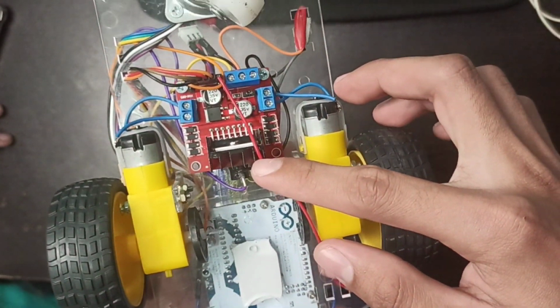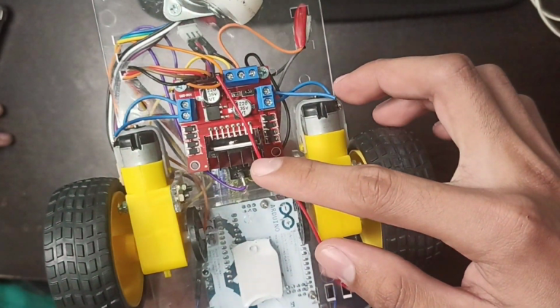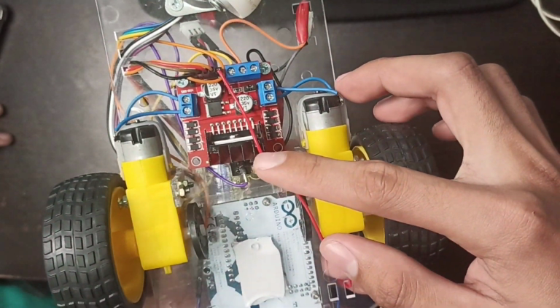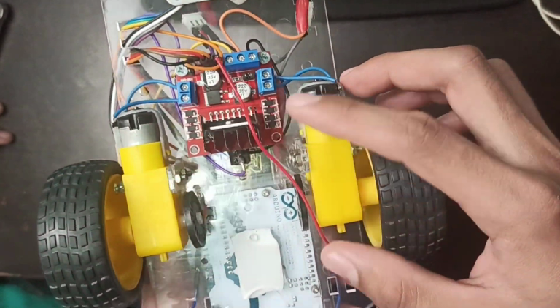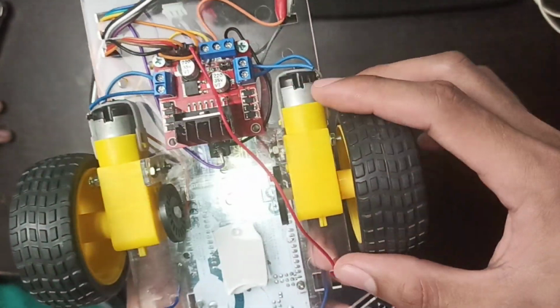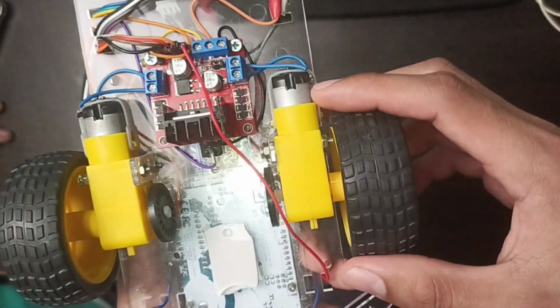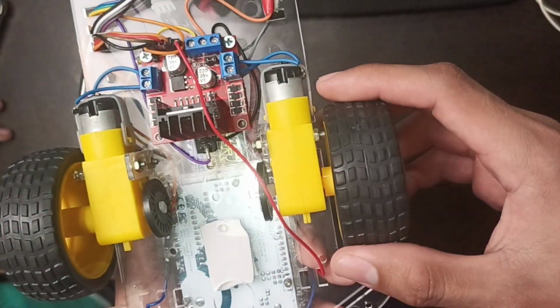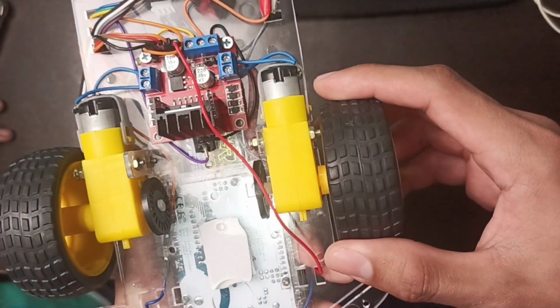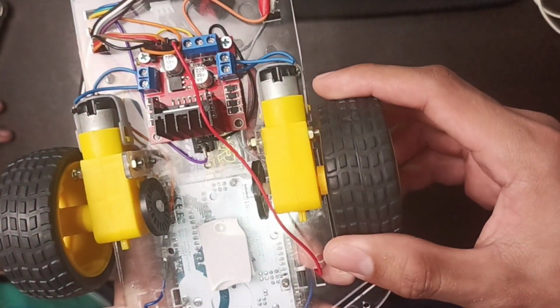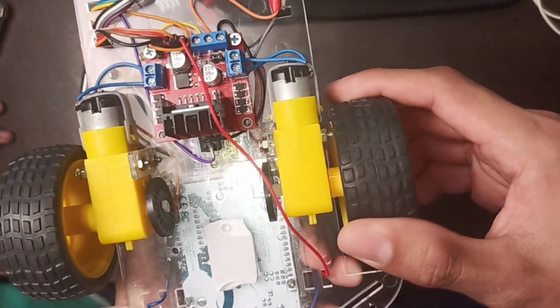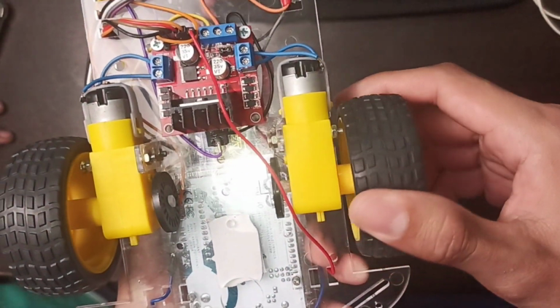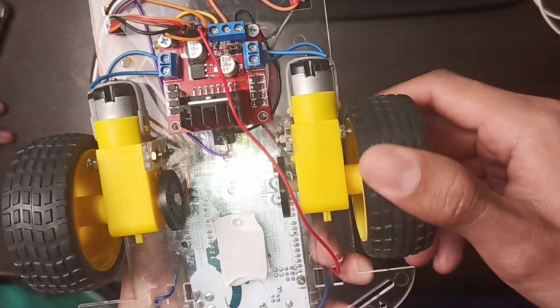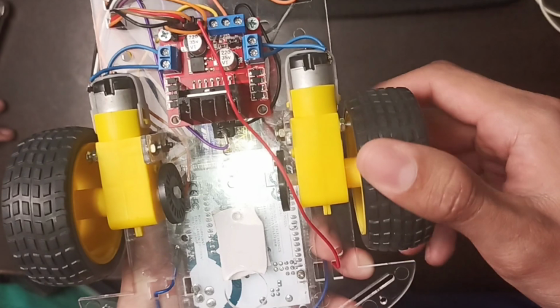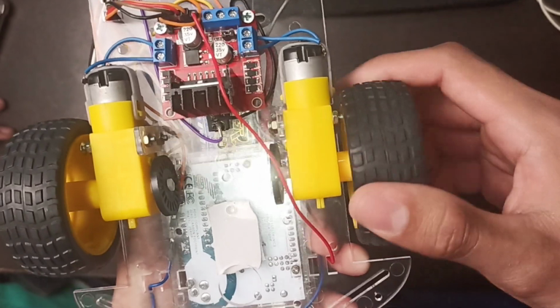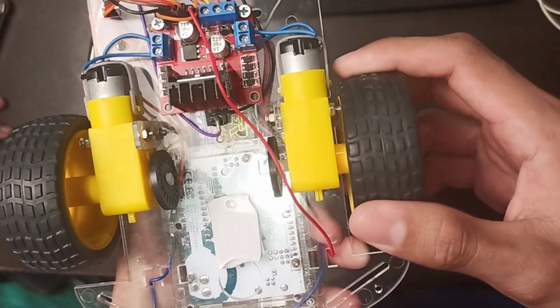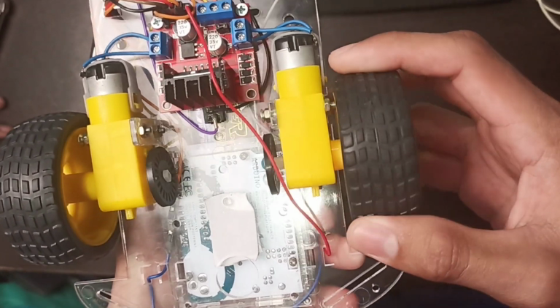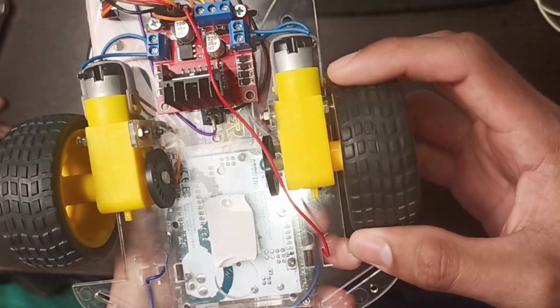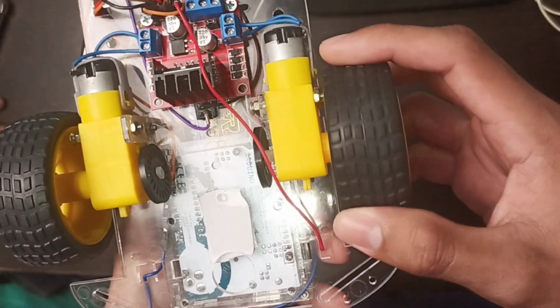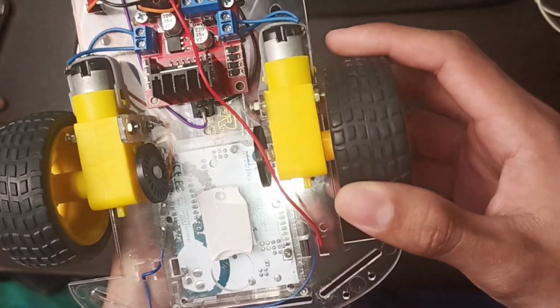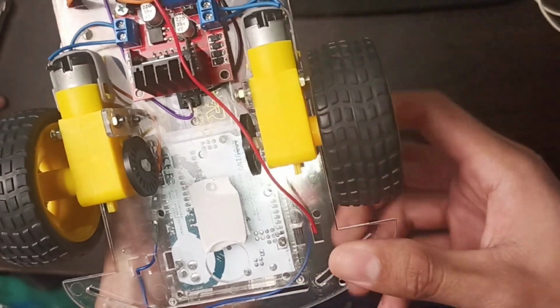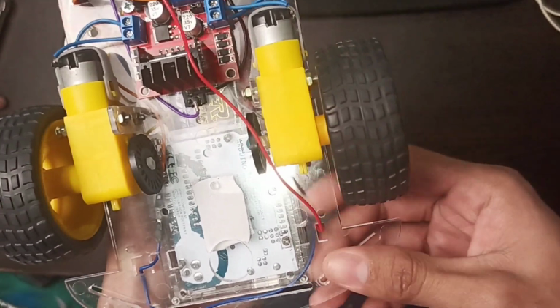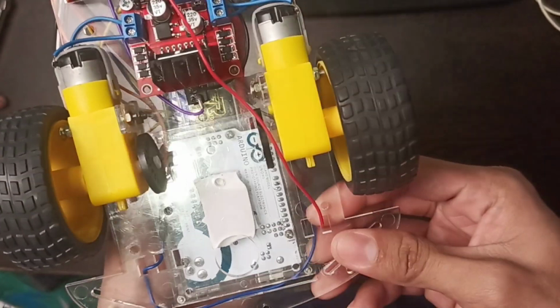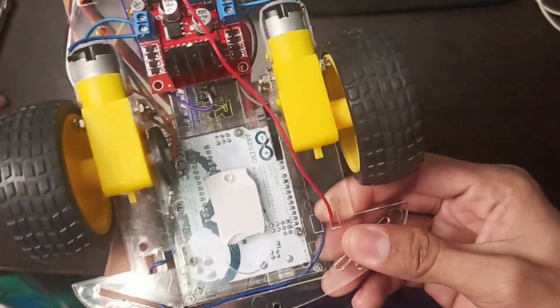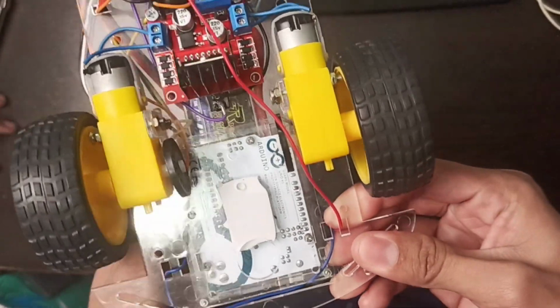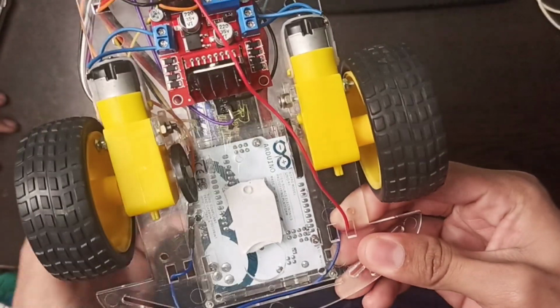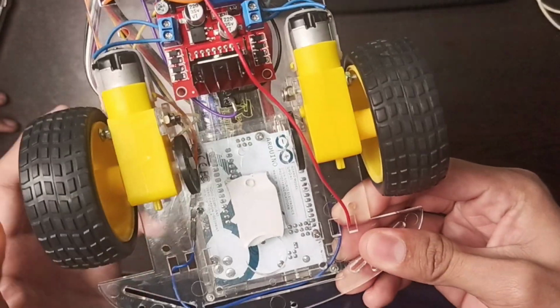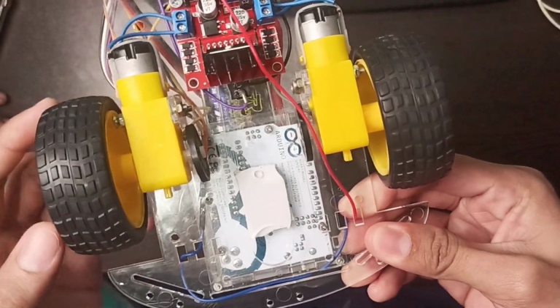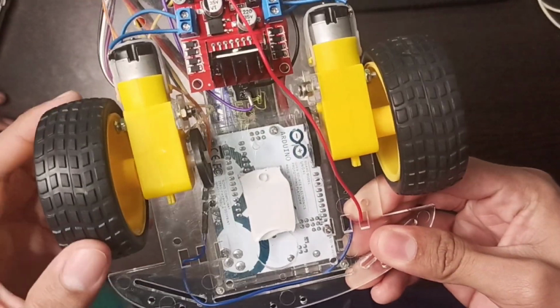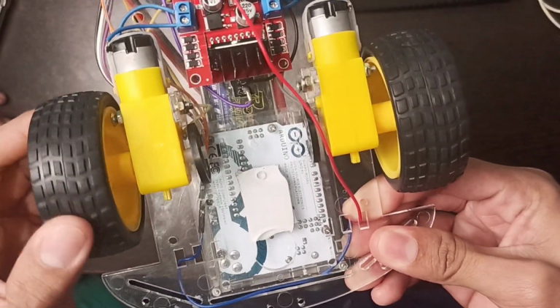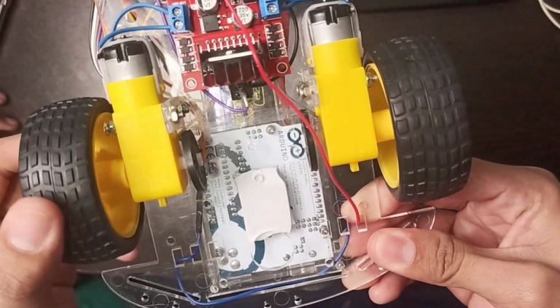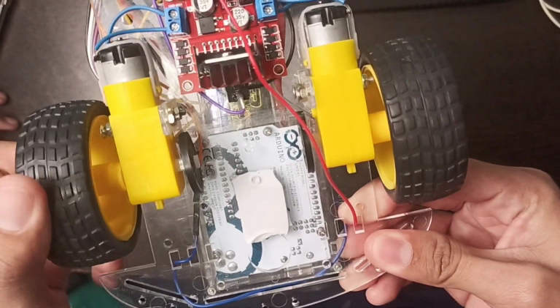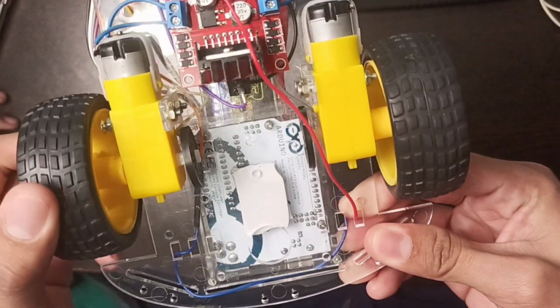And lastly, for the motors, we use a 5 DC volt variable motor.